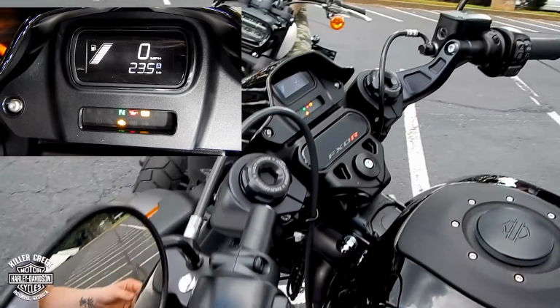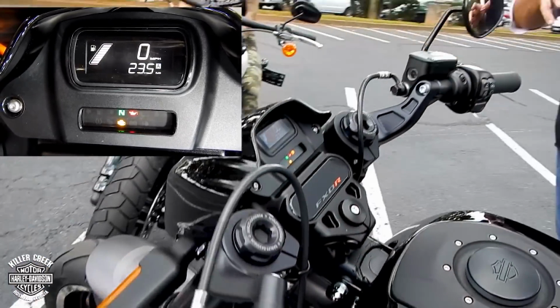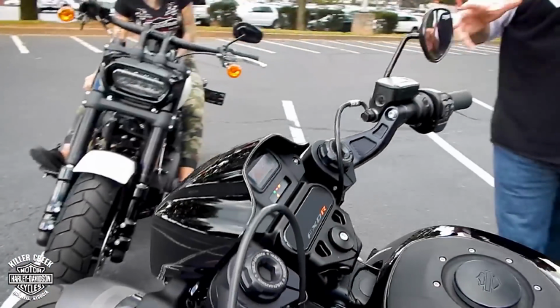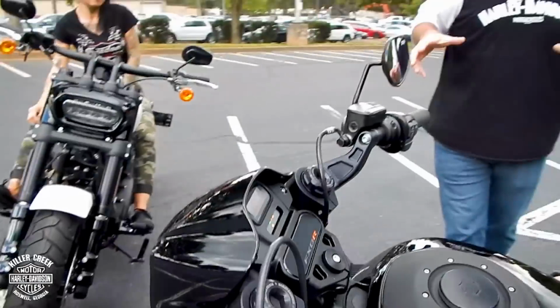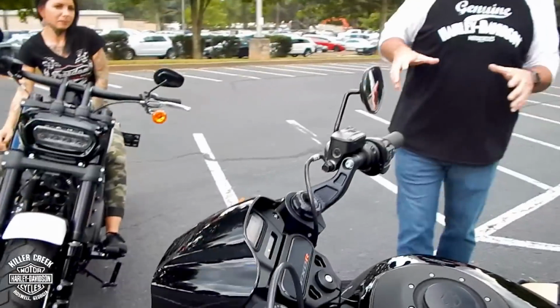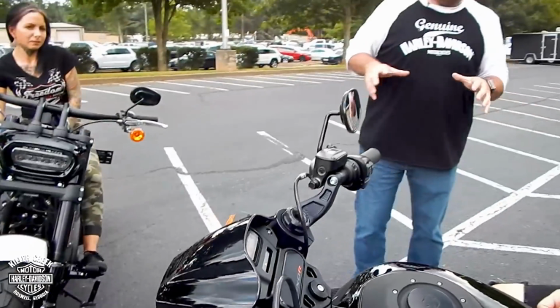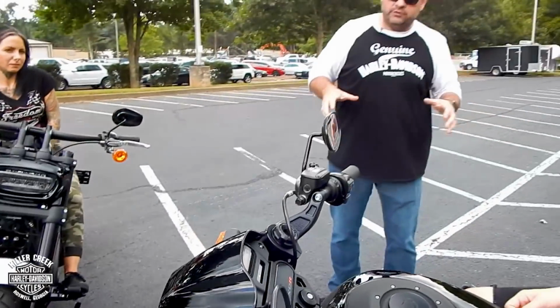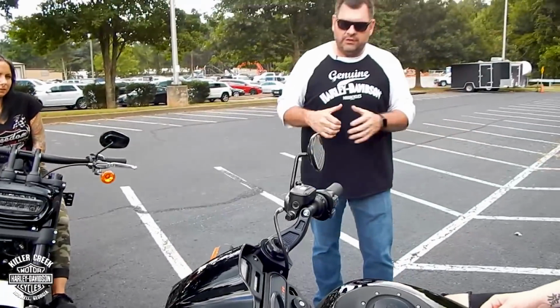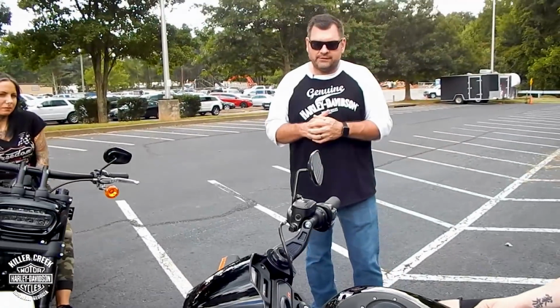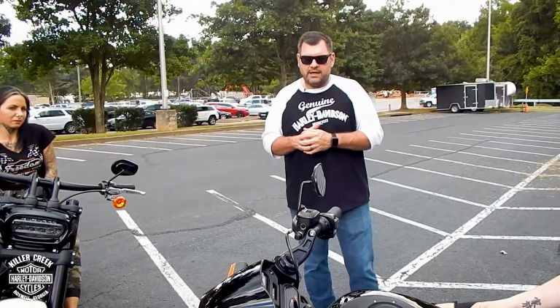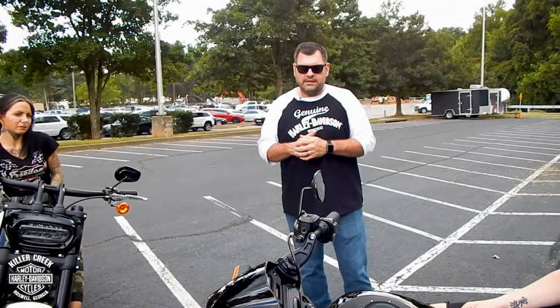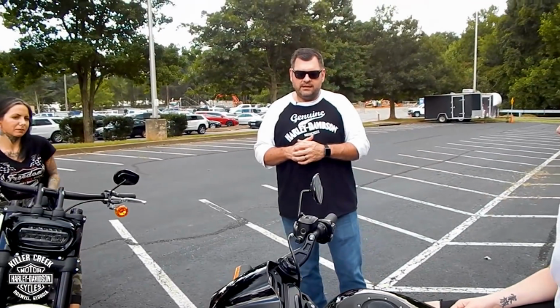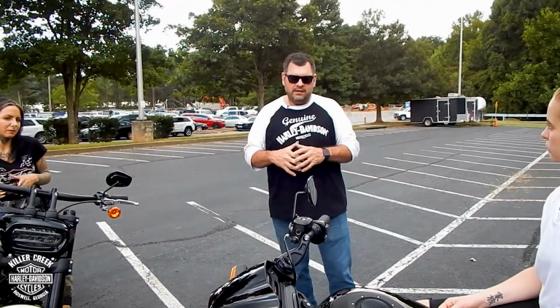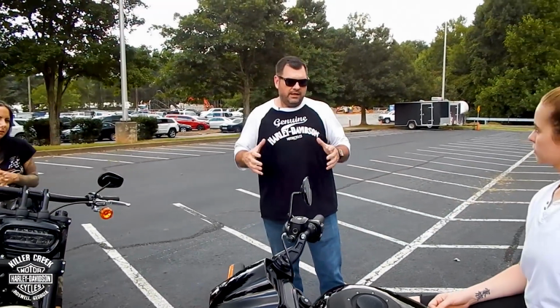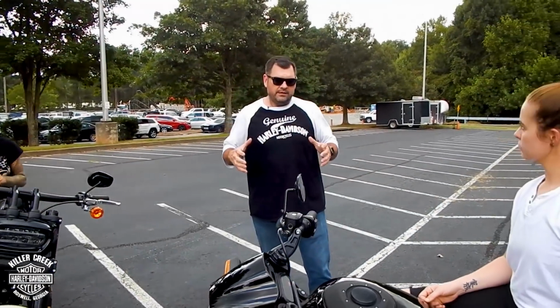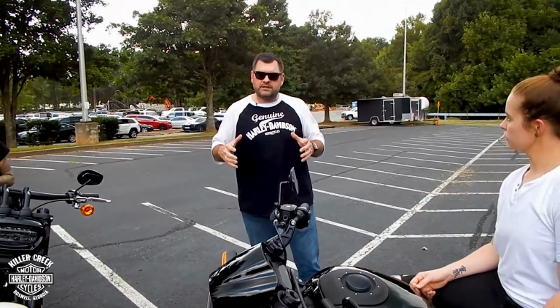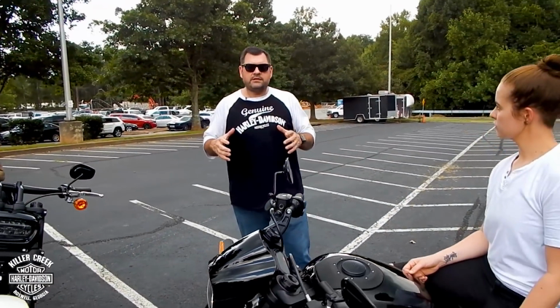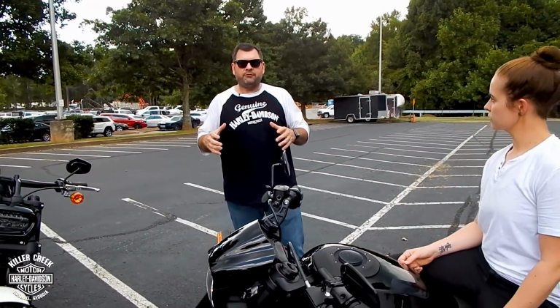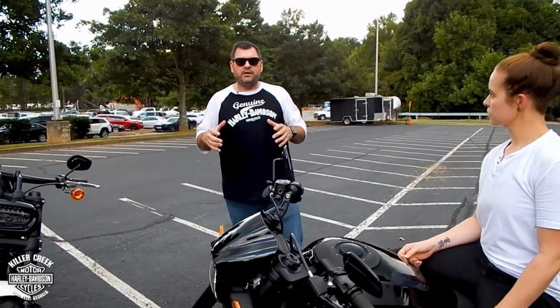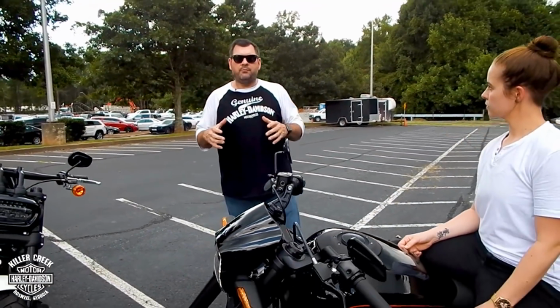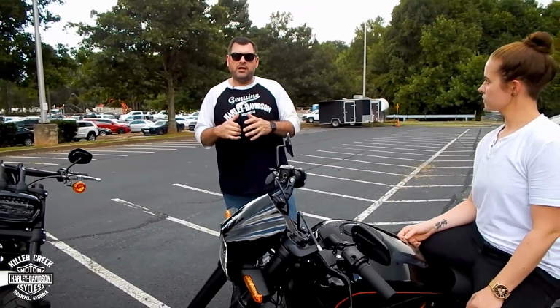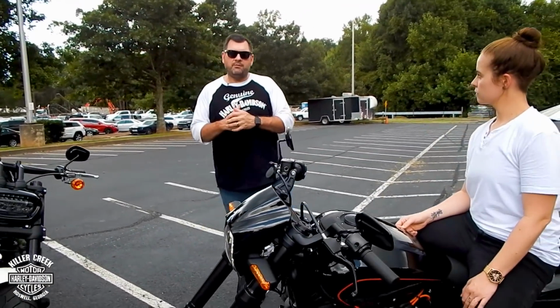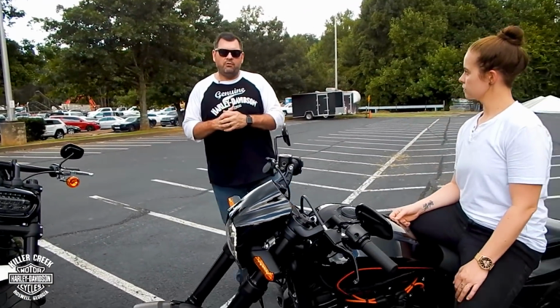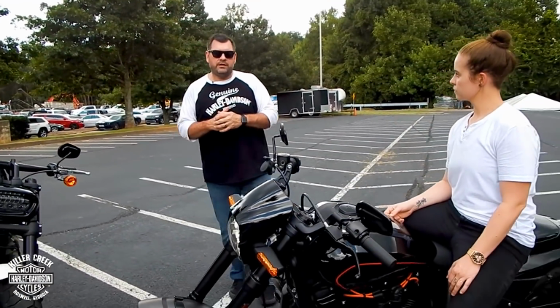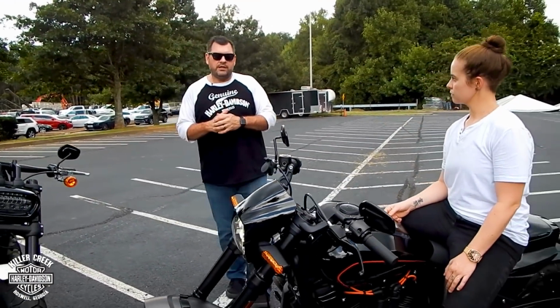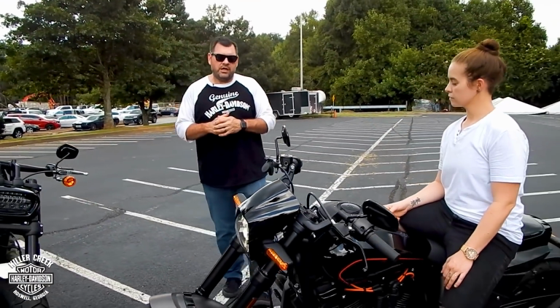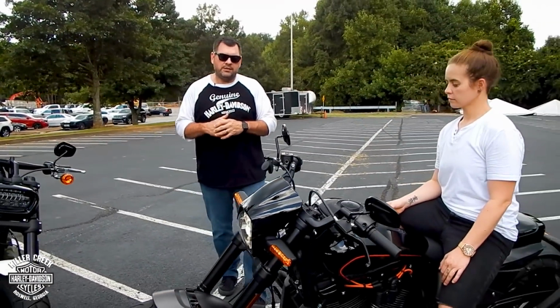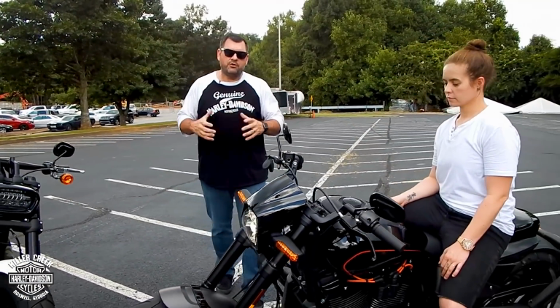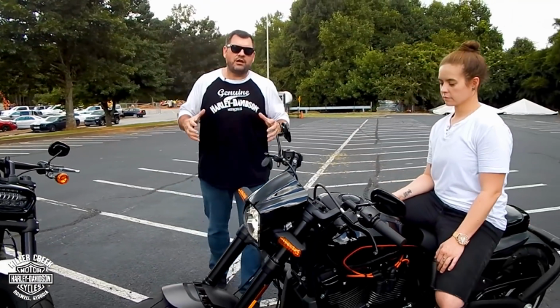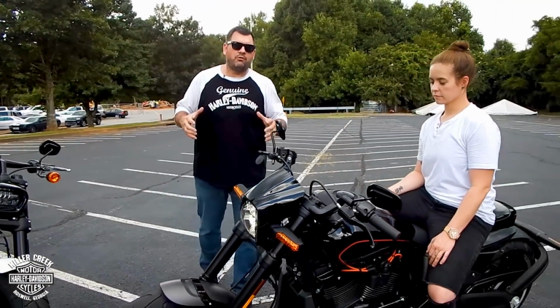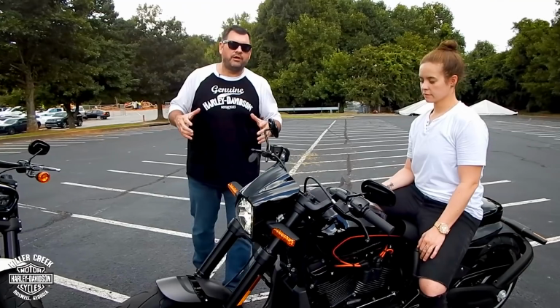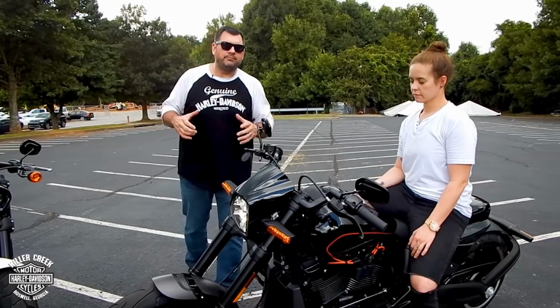This bike, all-new for 2019, is definitely breaking the mold and shaking the motorcycle world up.